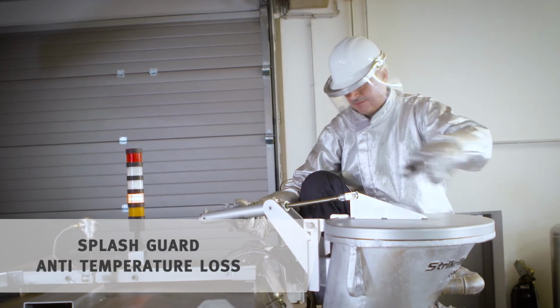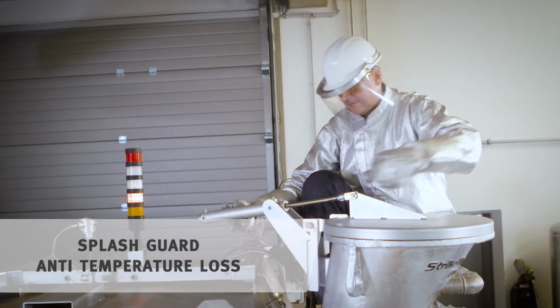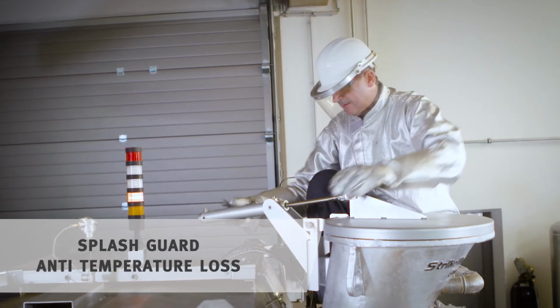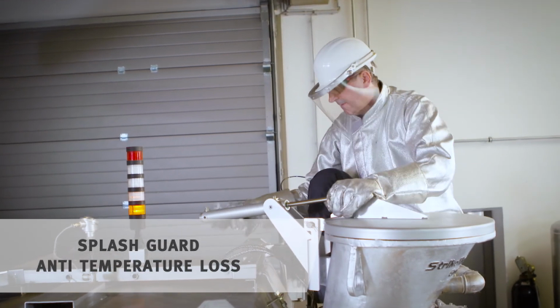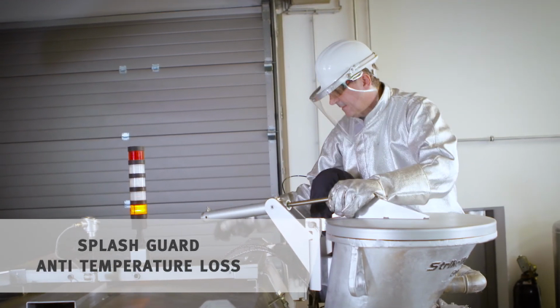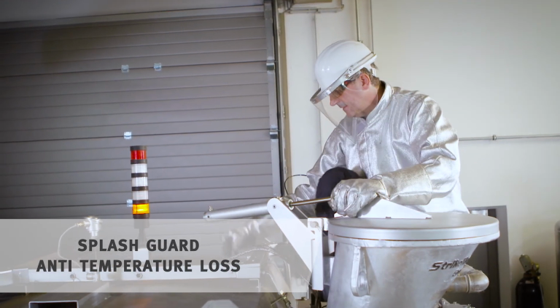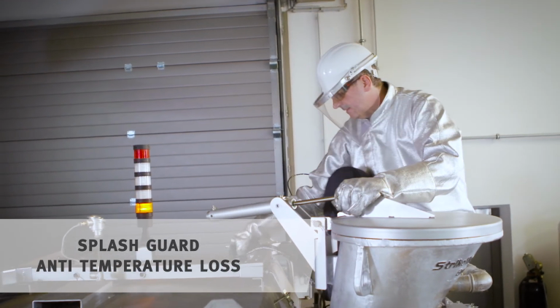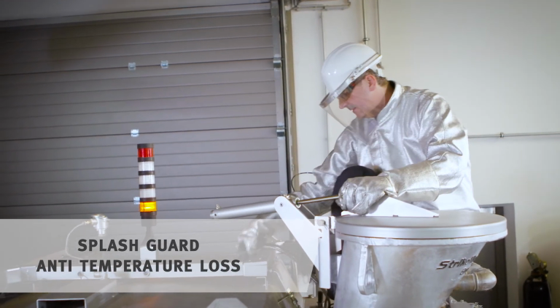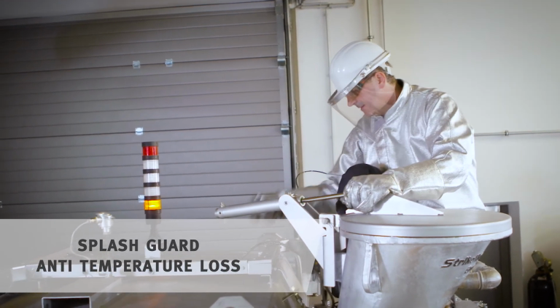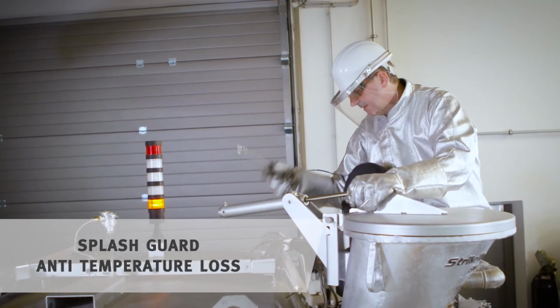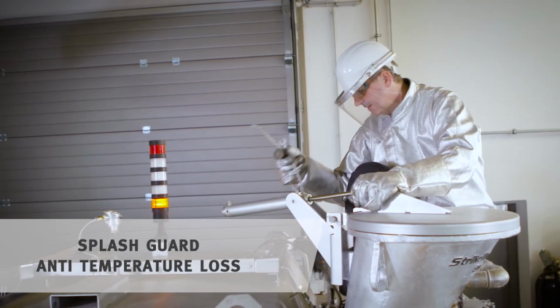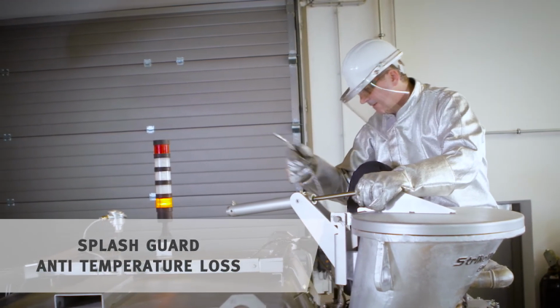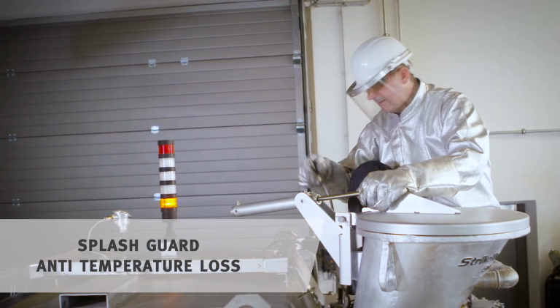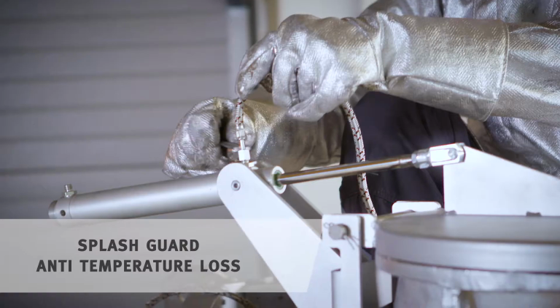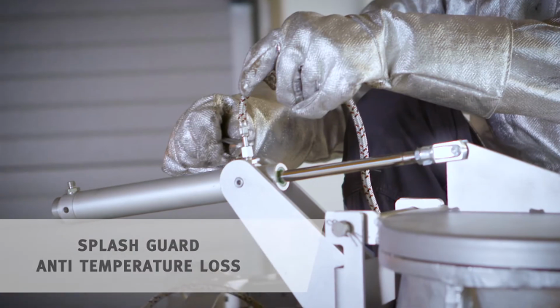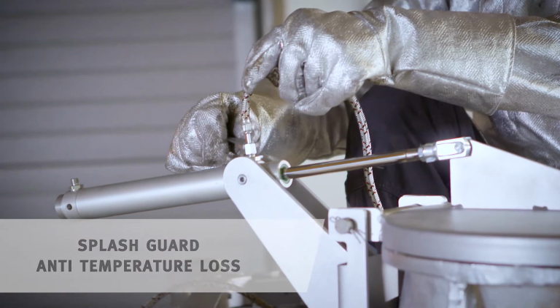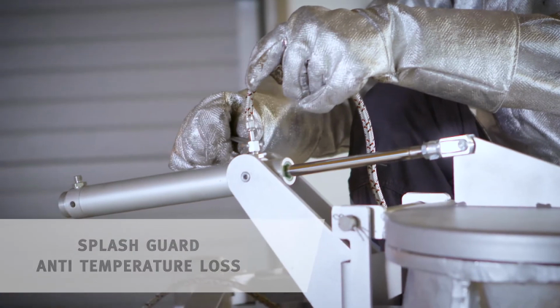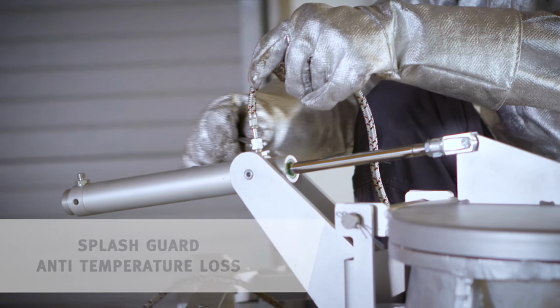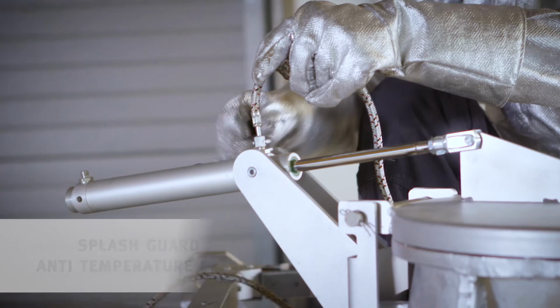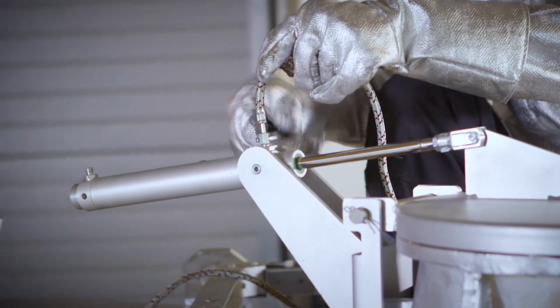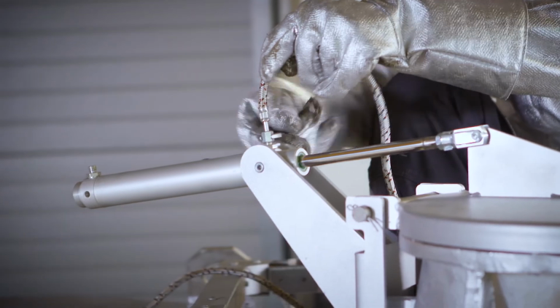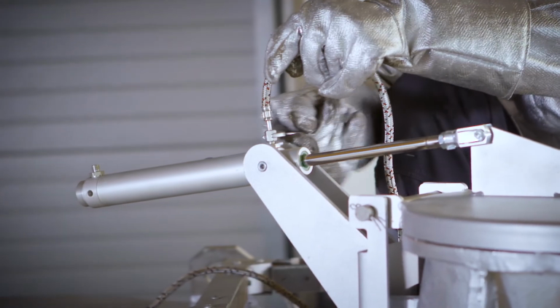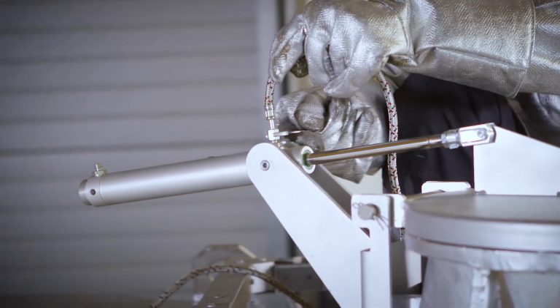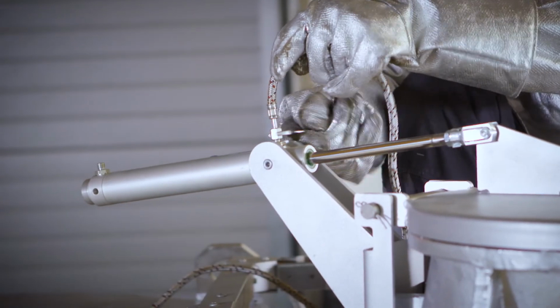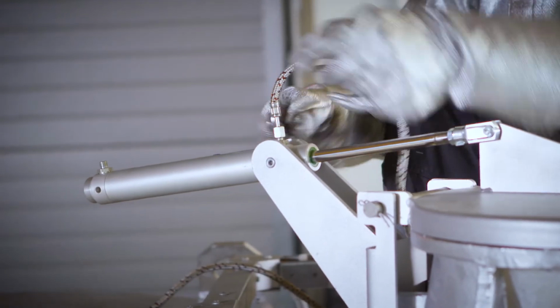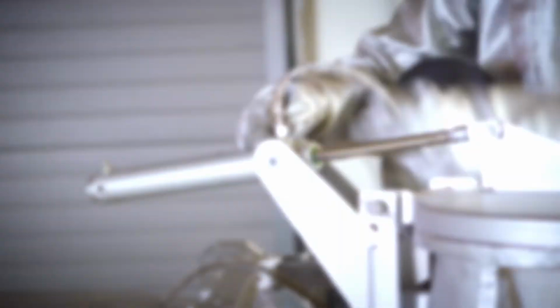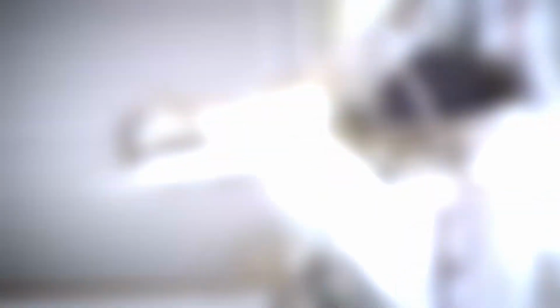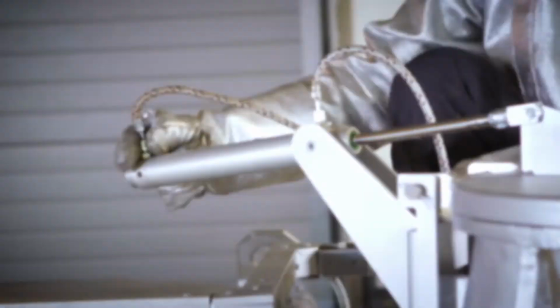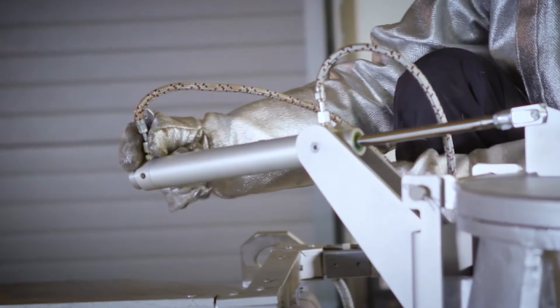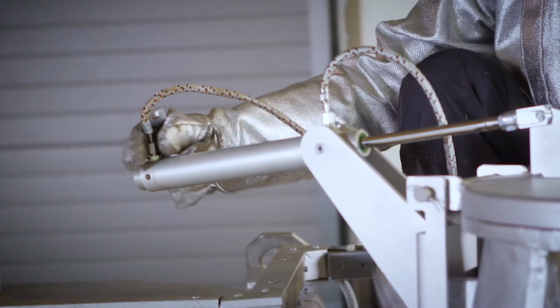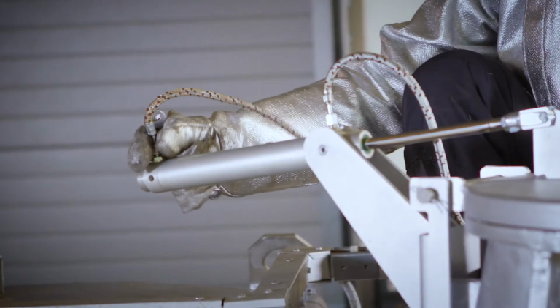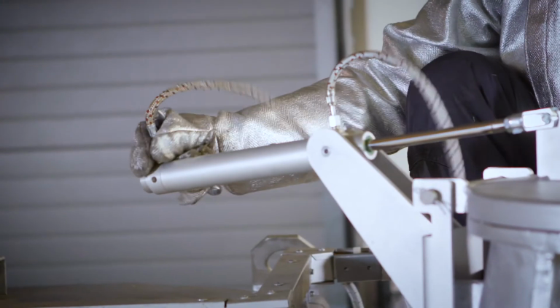Now you connect the tubes to the cylinder. And with that, the replacement is done.